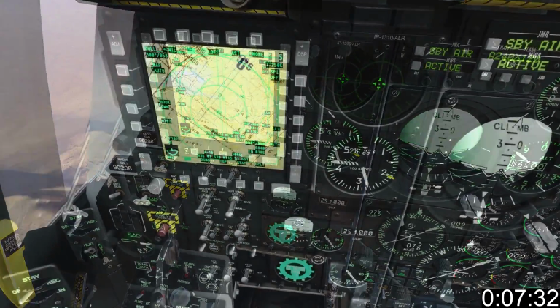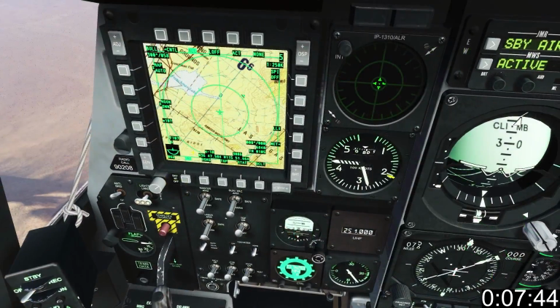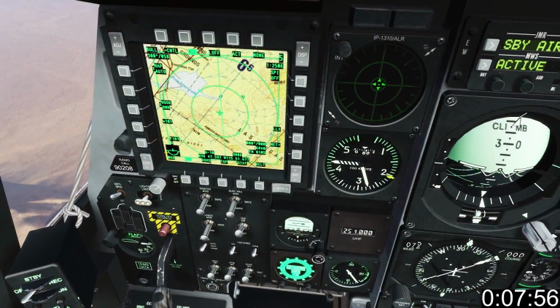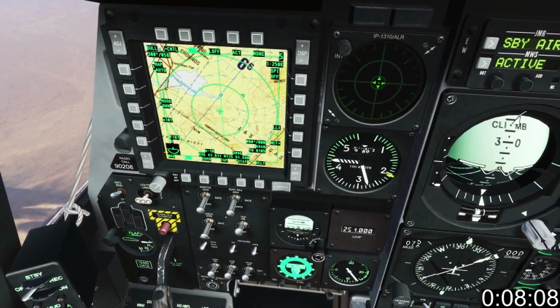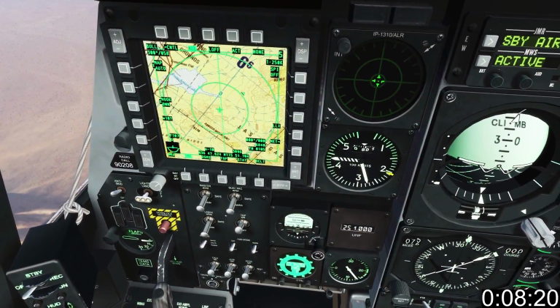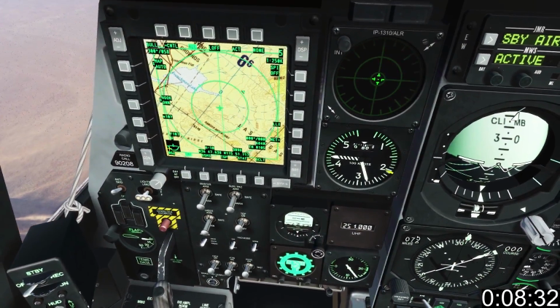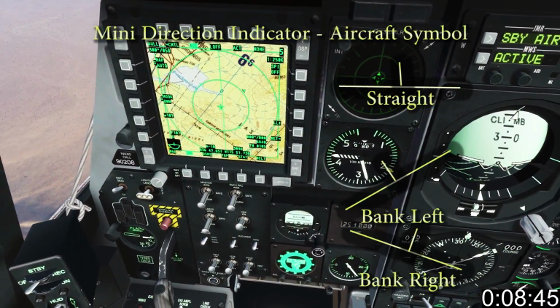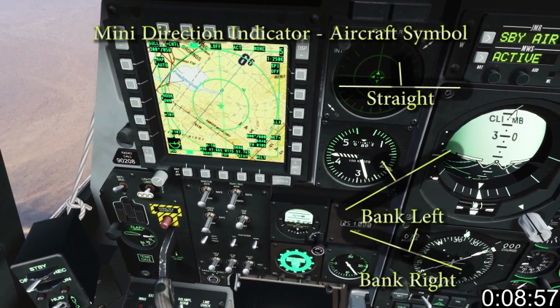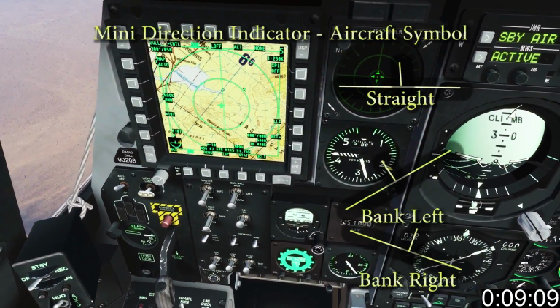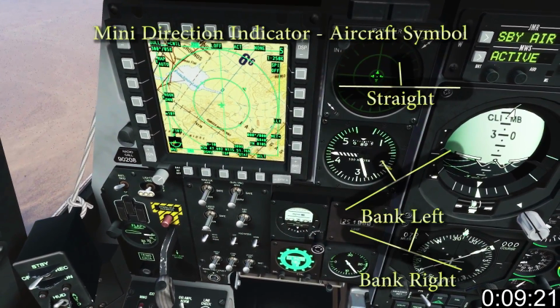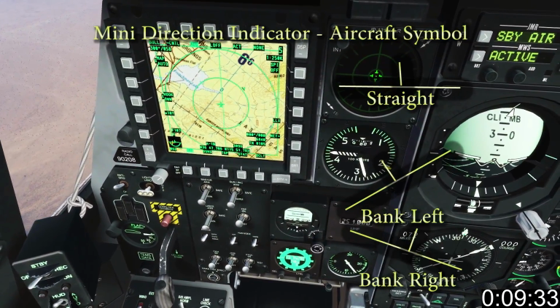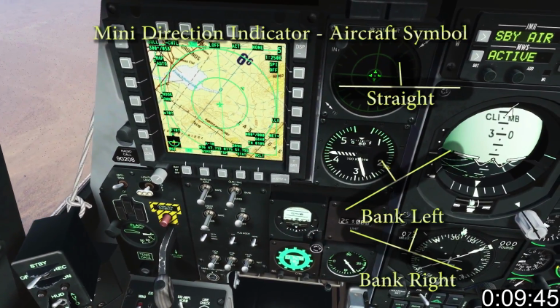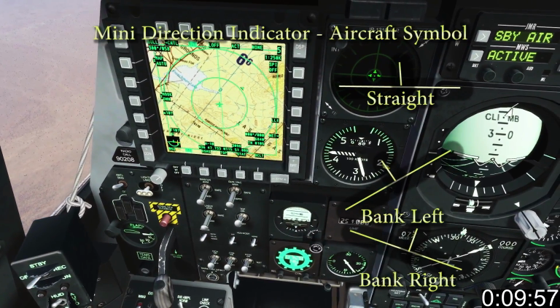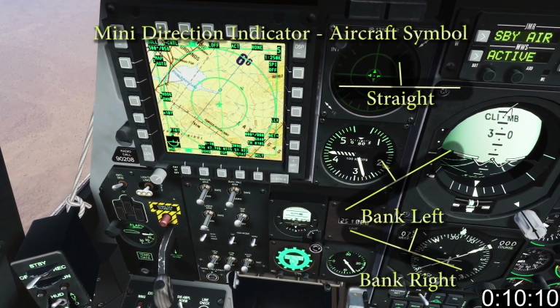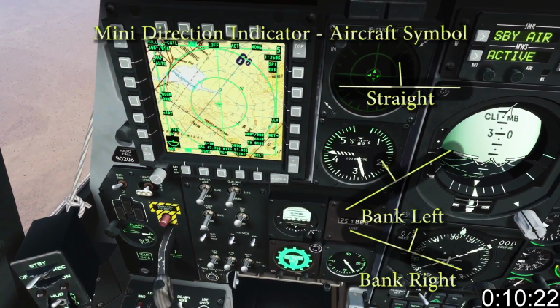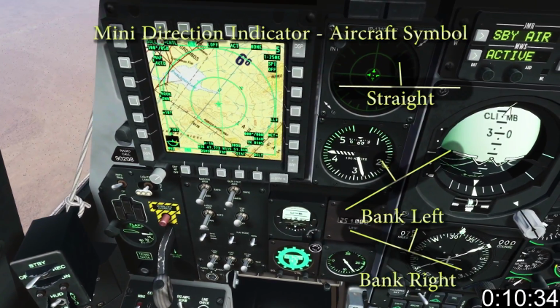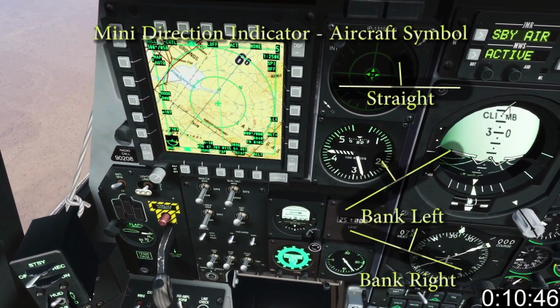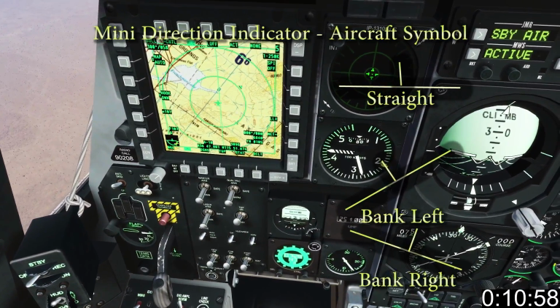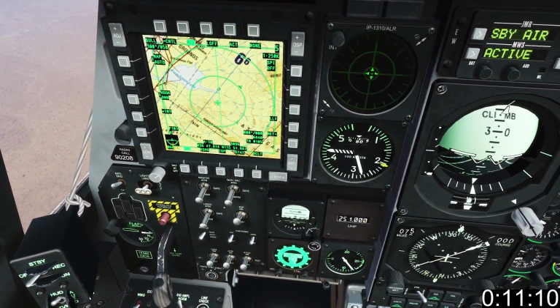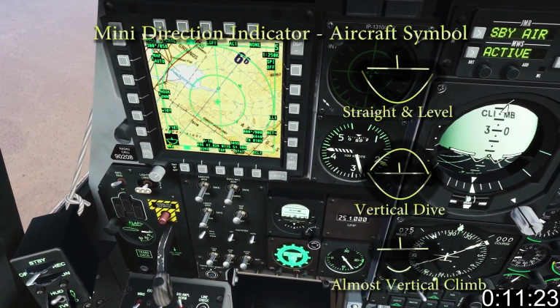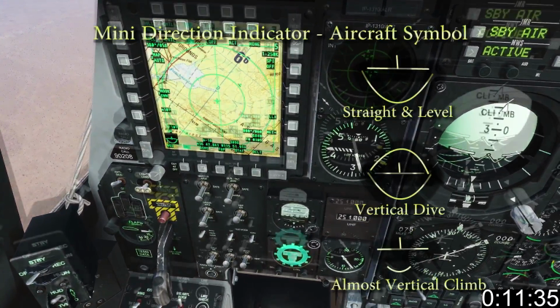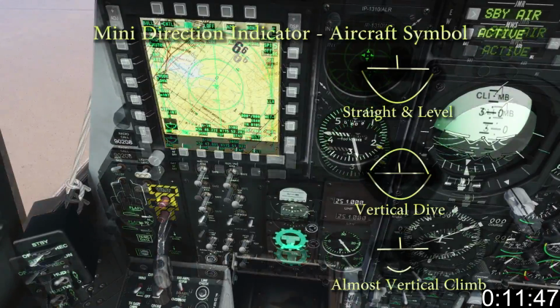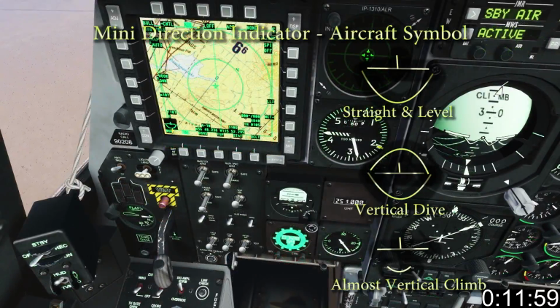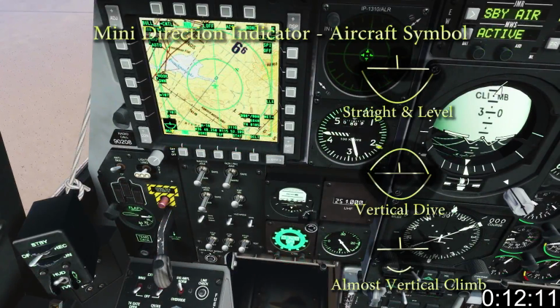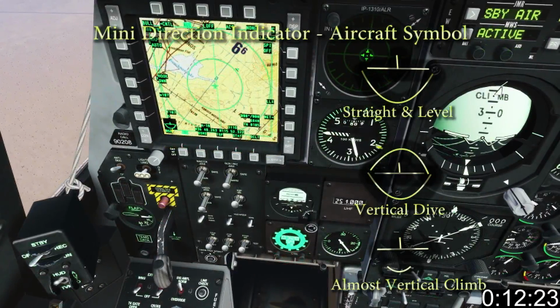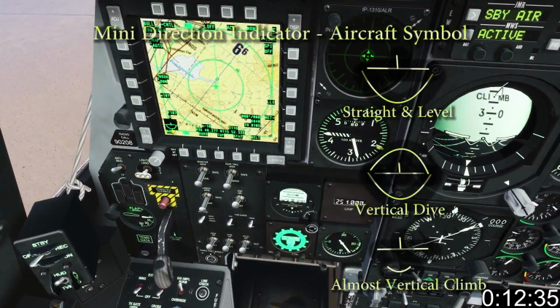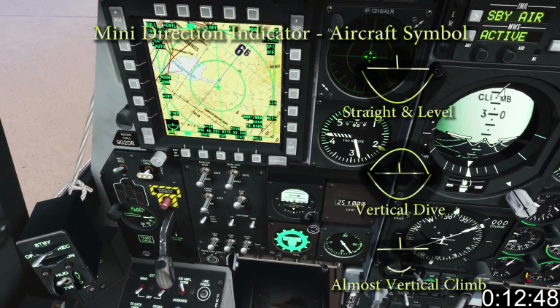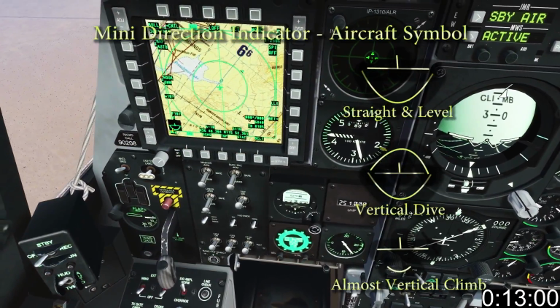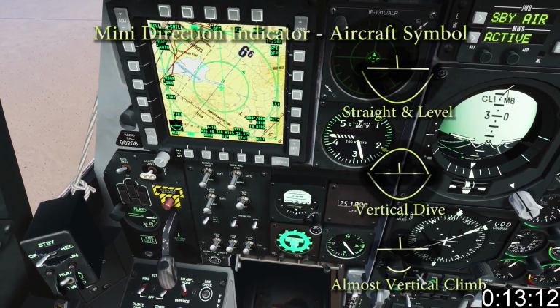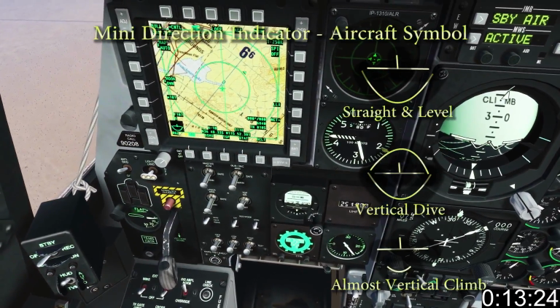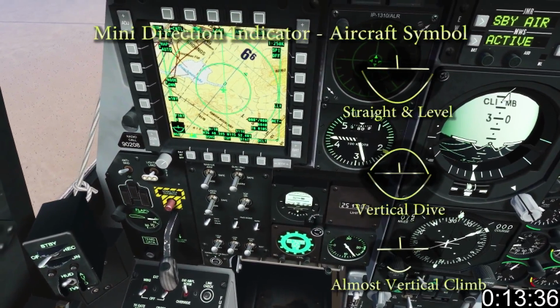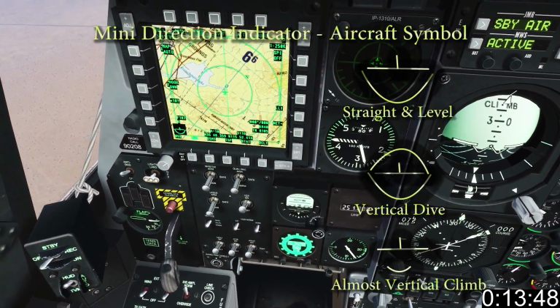The first thing of note in the bottom left corner of the MFCD is the mini direction indicator. Currently it indicates straight and level flight.